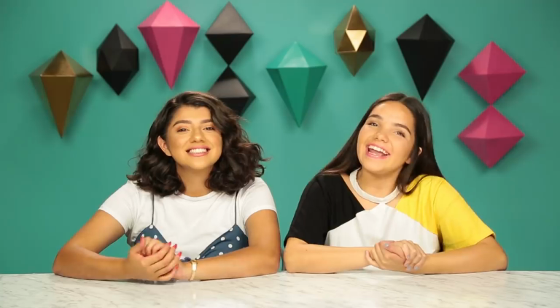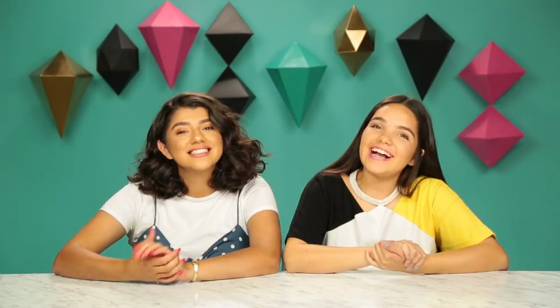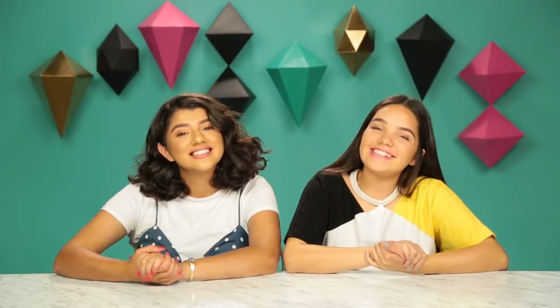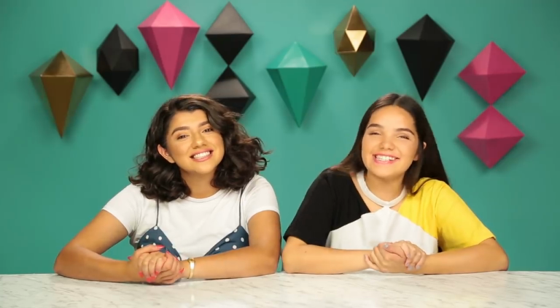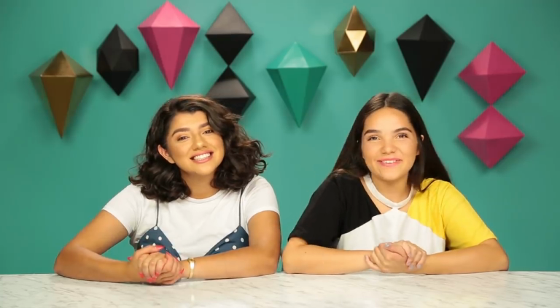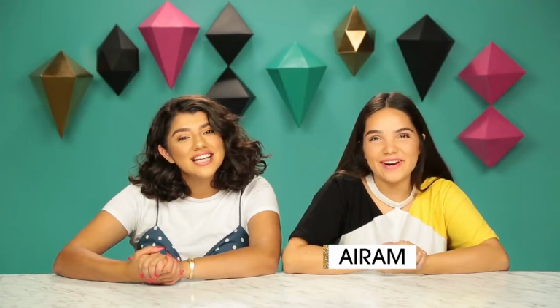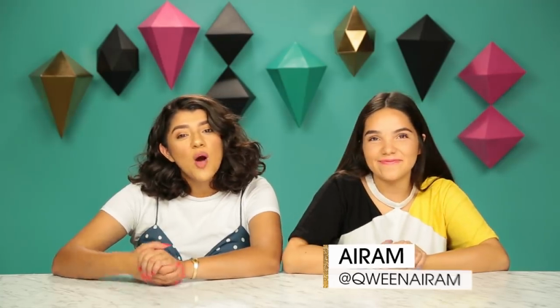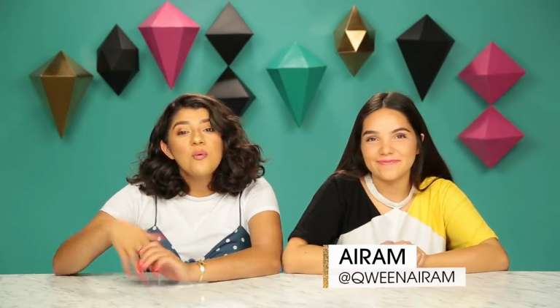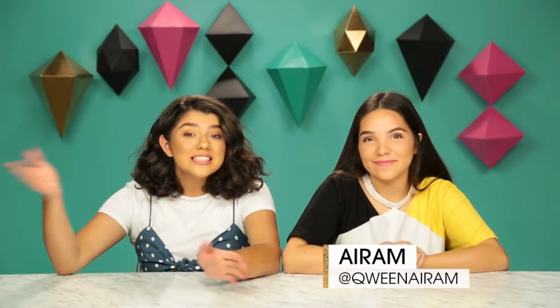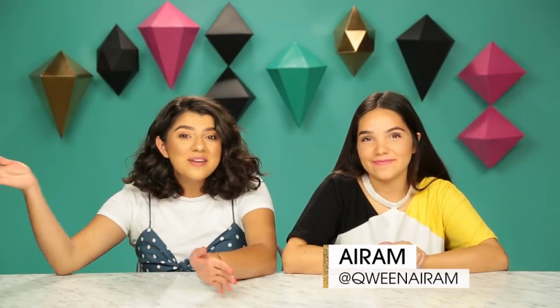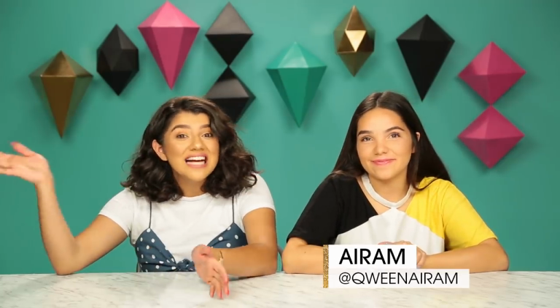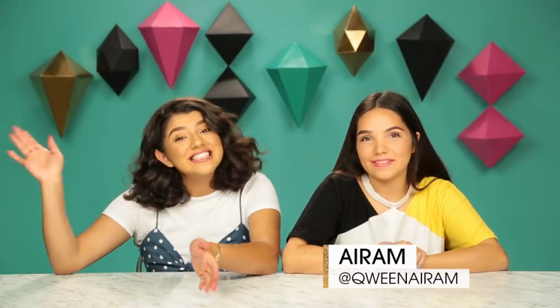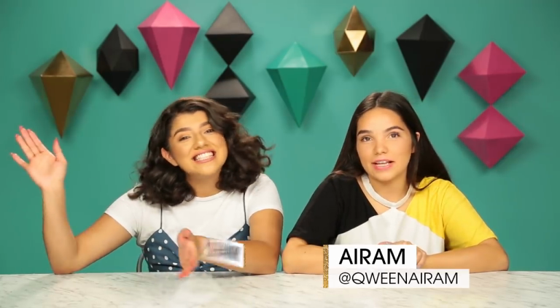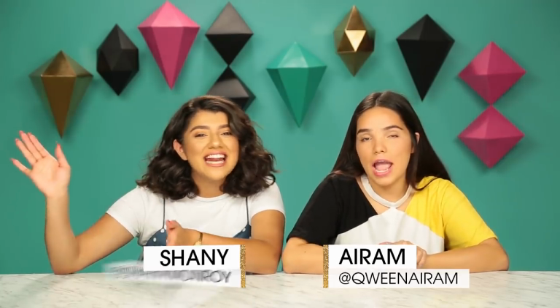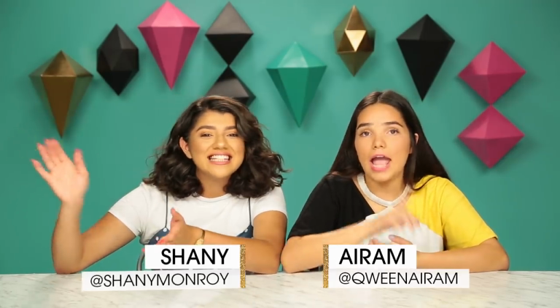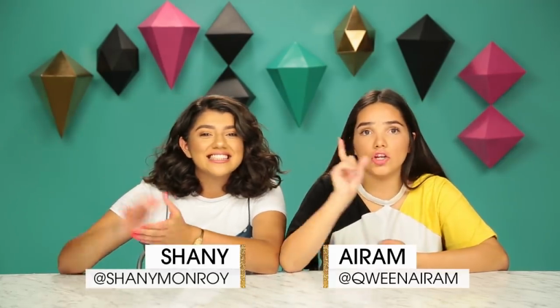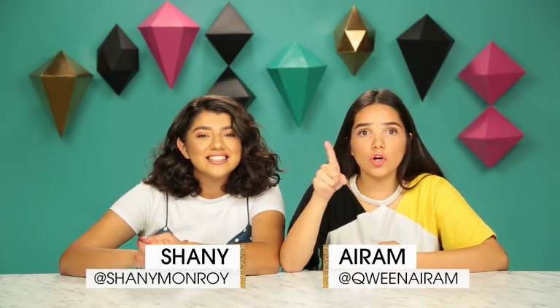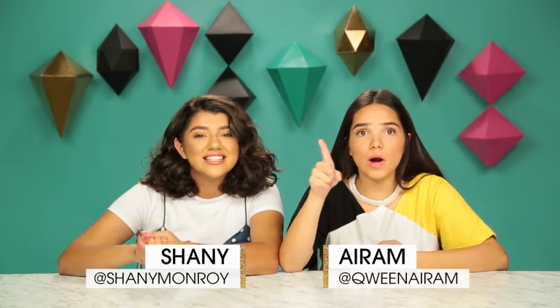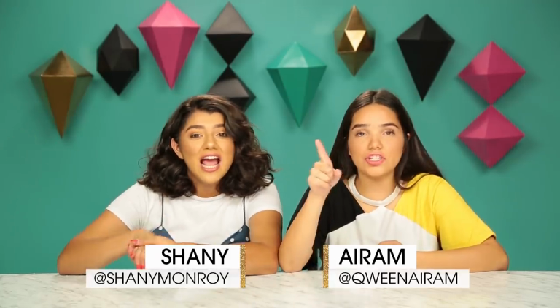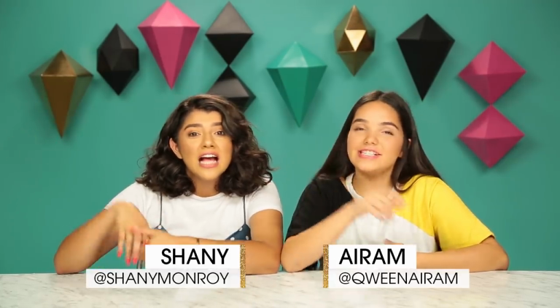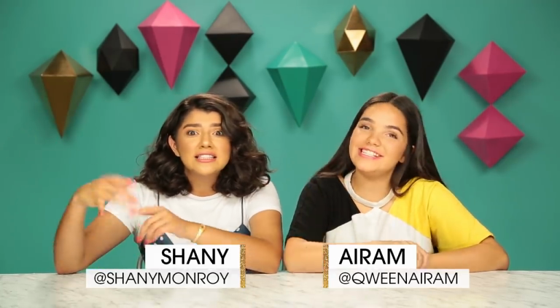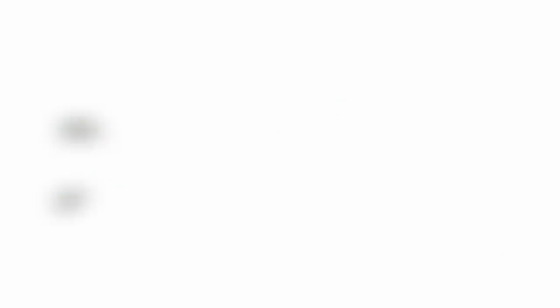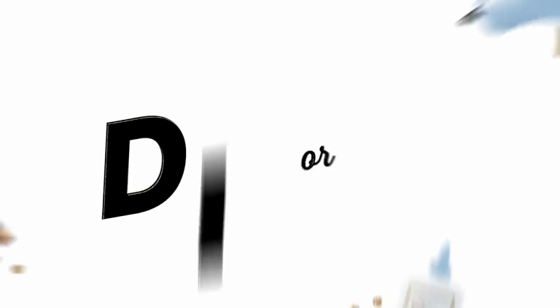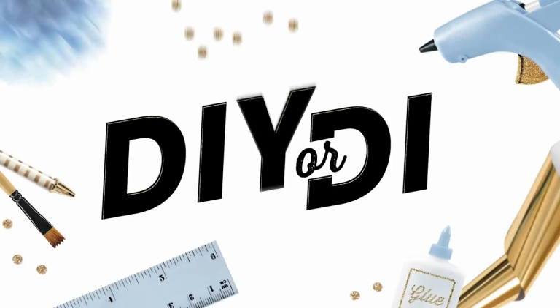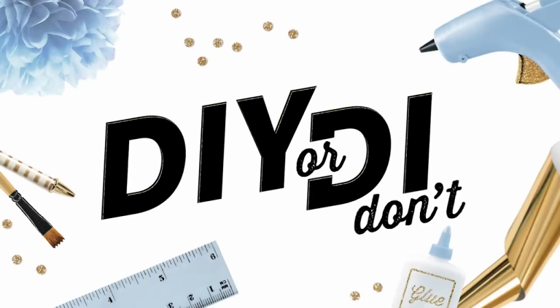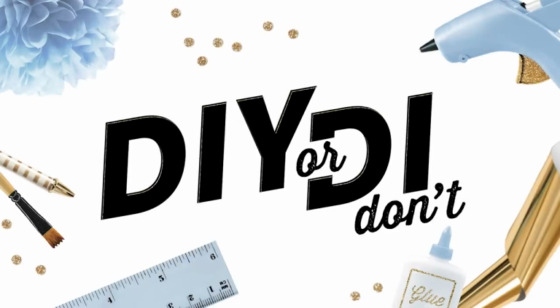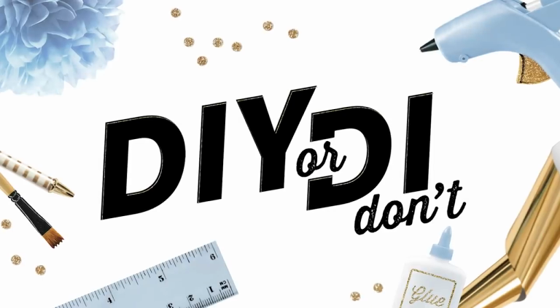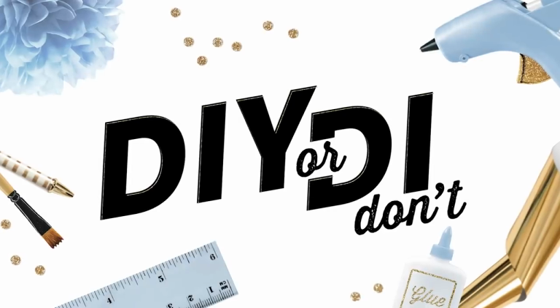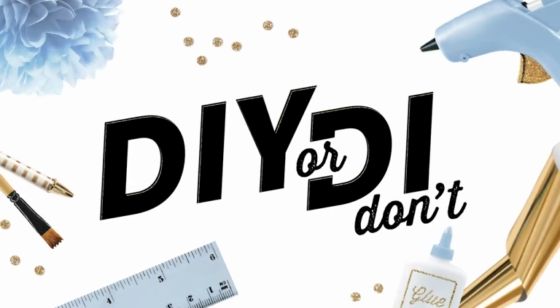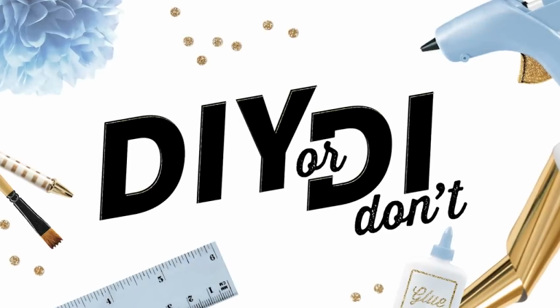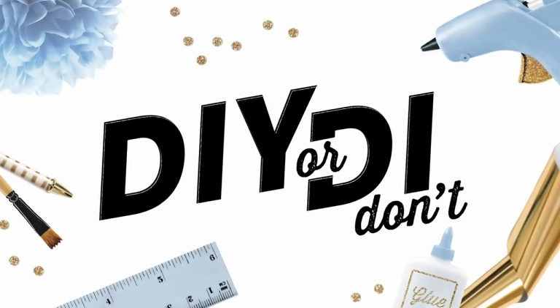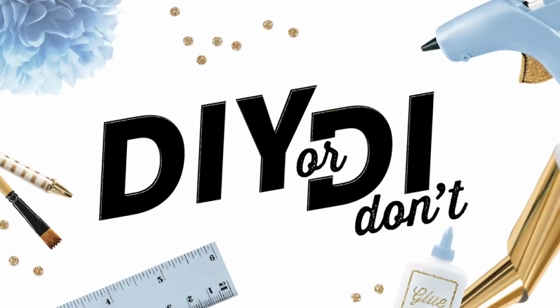Hey guys, it's Iram. What is up guys, it's Shani. And you're watching DIY or DI Don't.